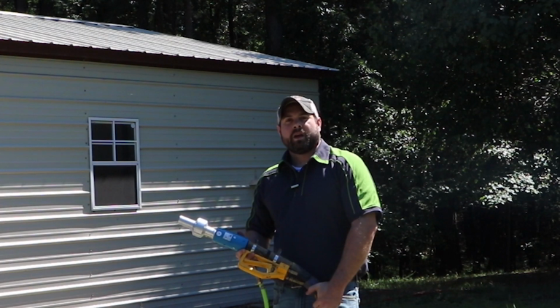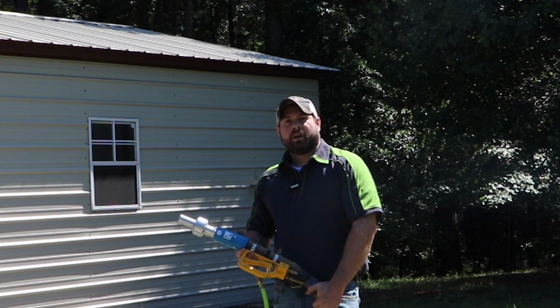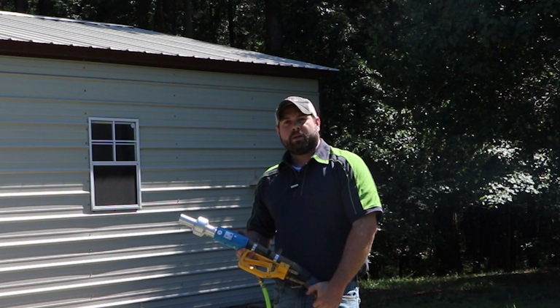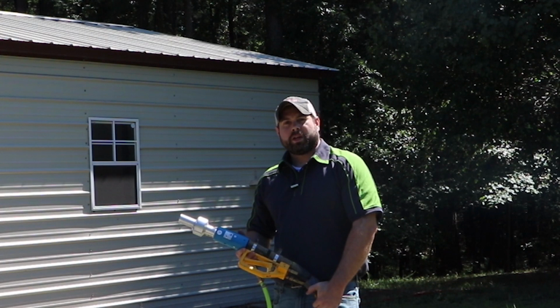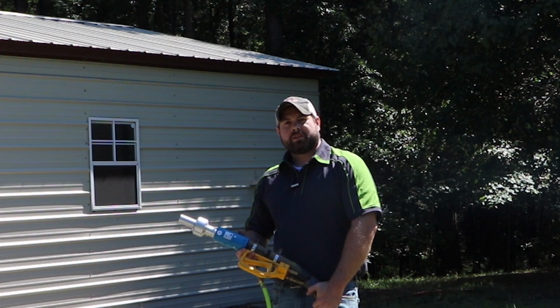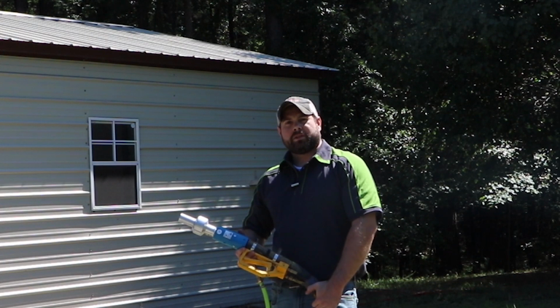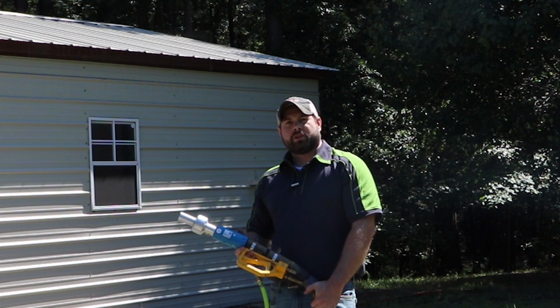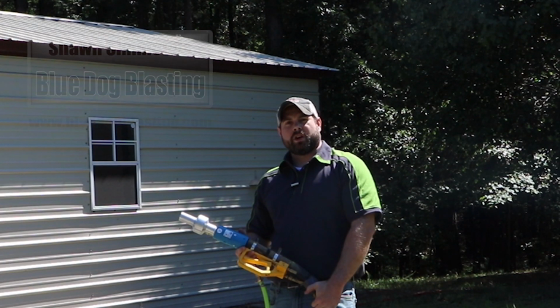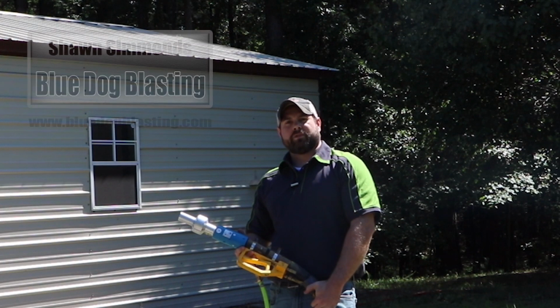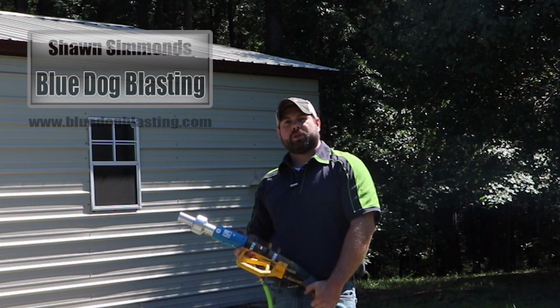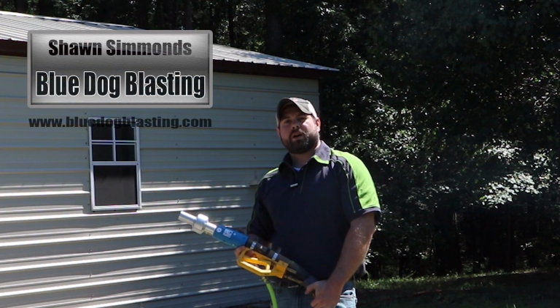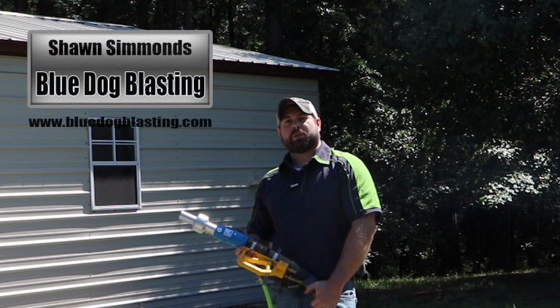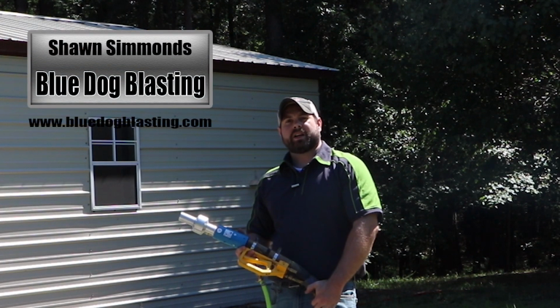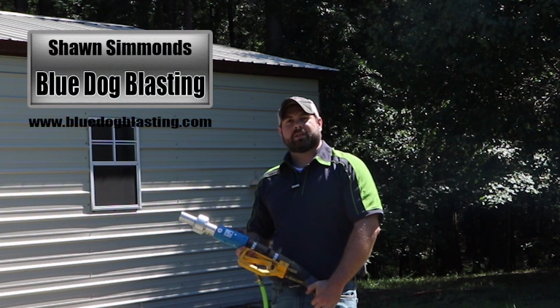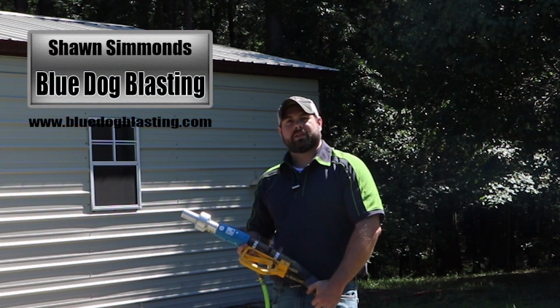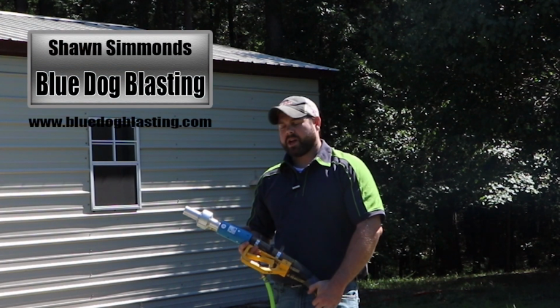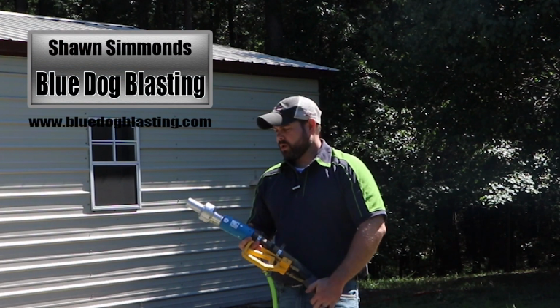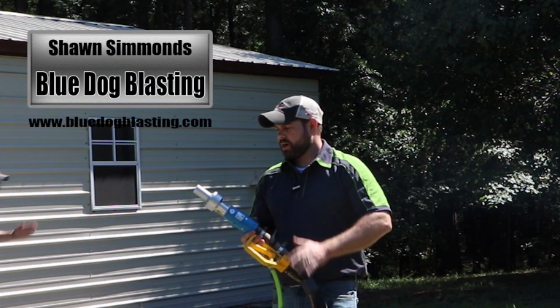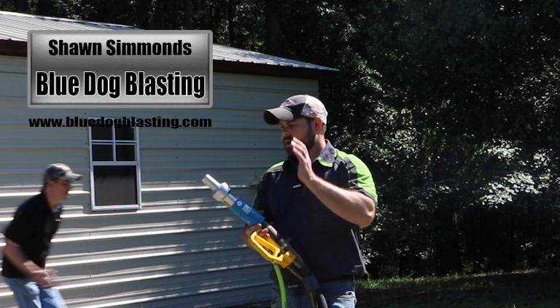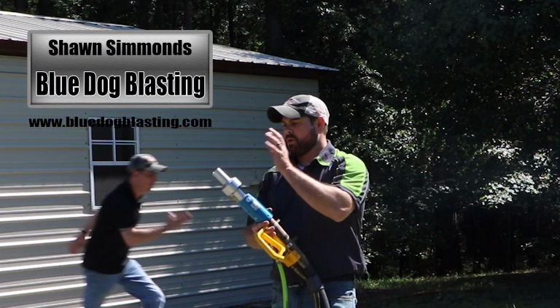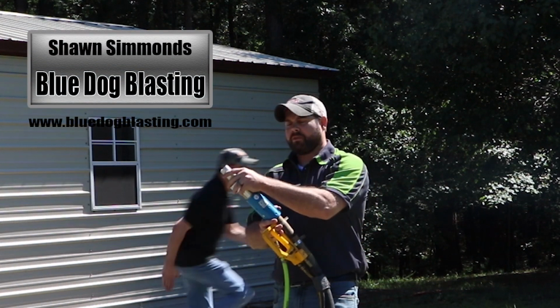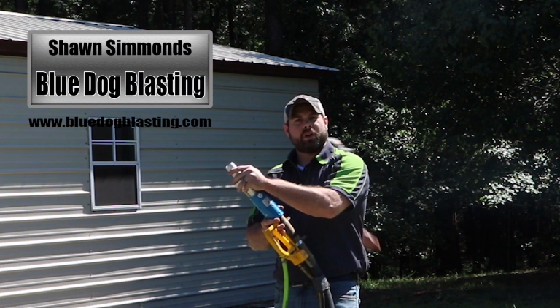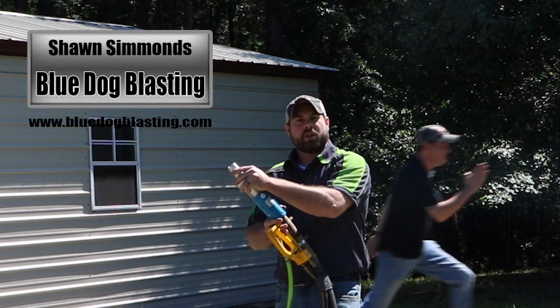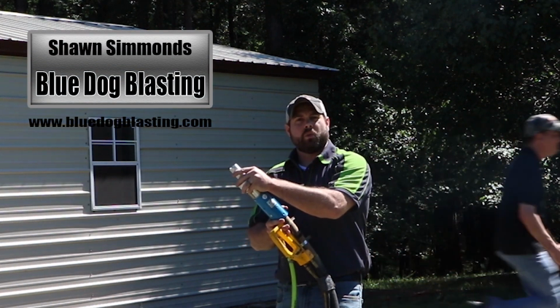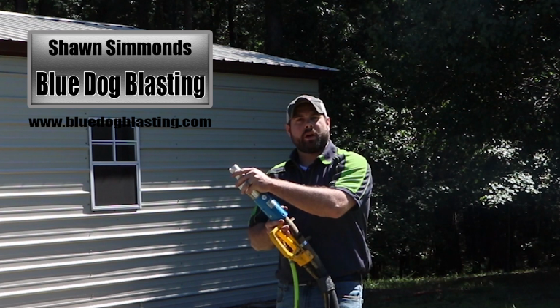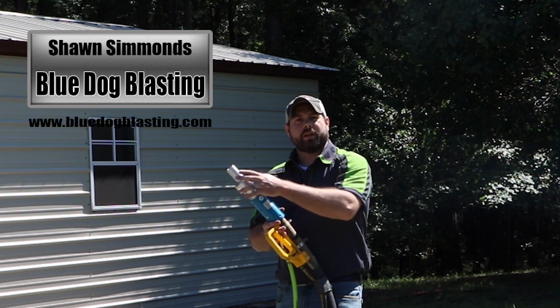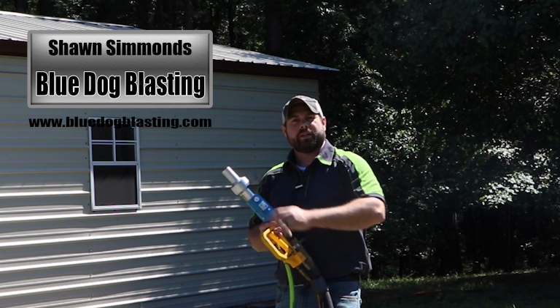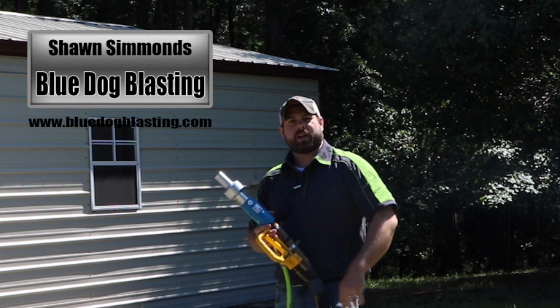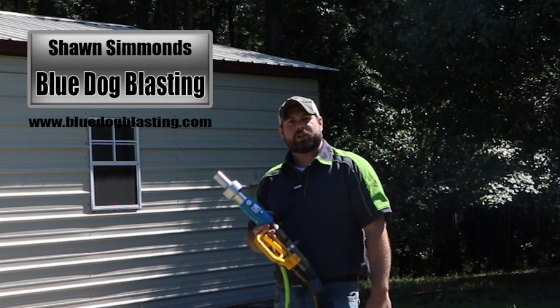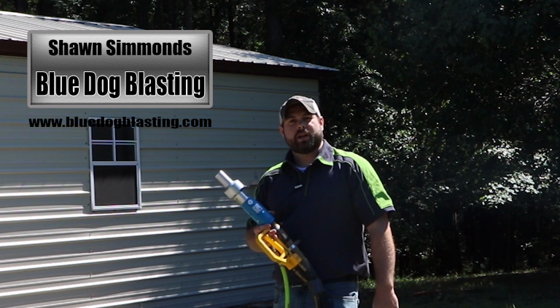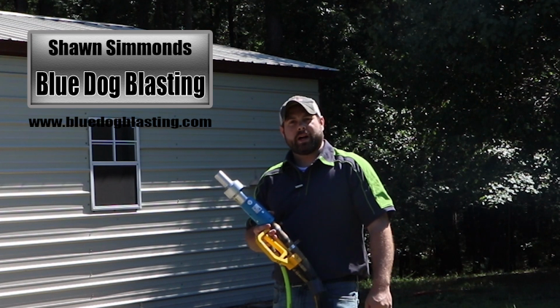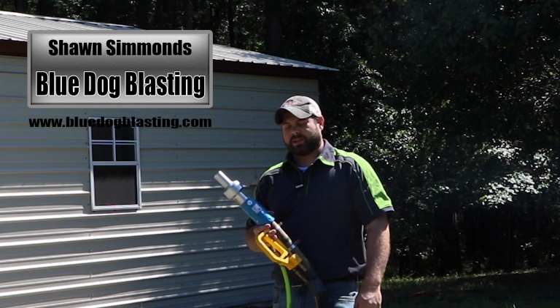Hey Blasters, Sean from Blue Dog Blasting. Today we're going to go over the water induction nozzle.